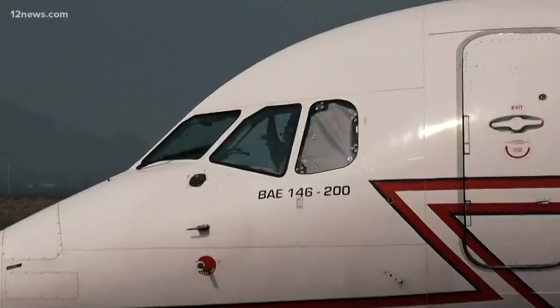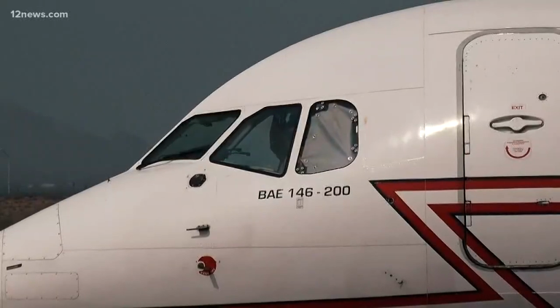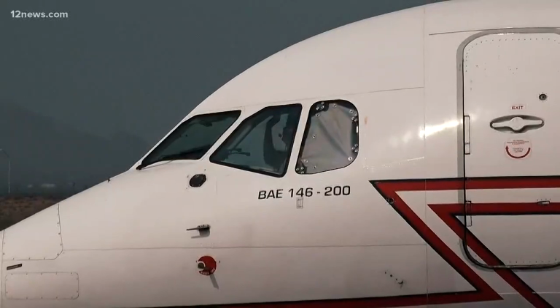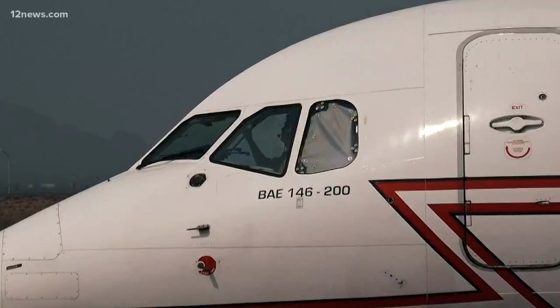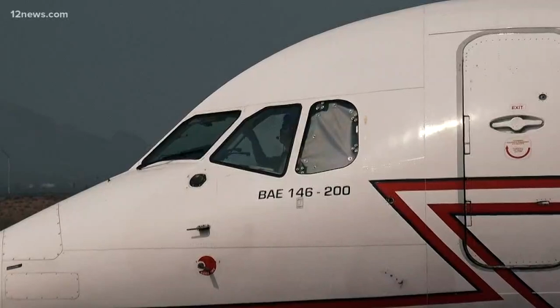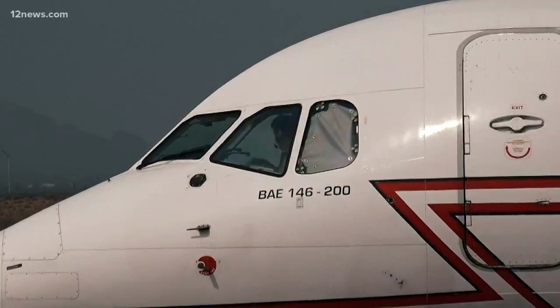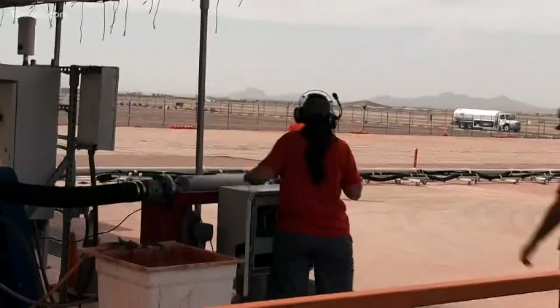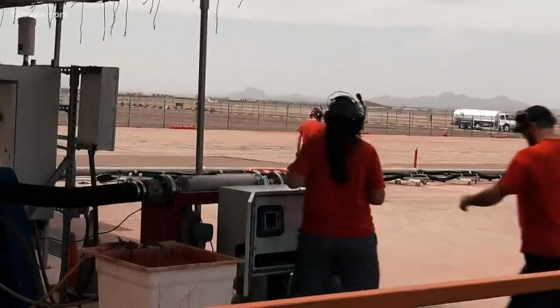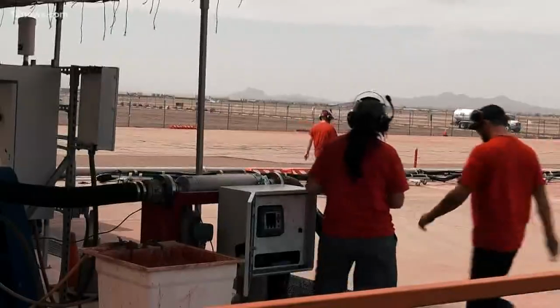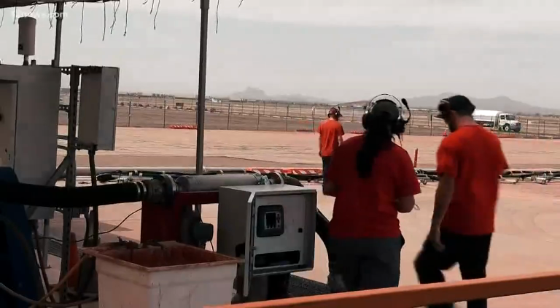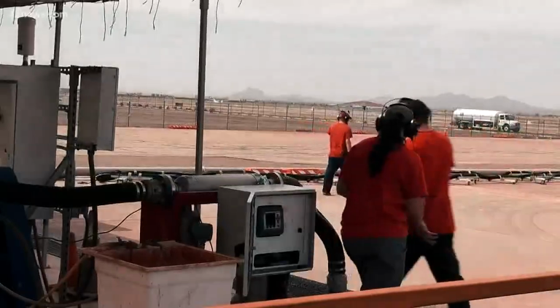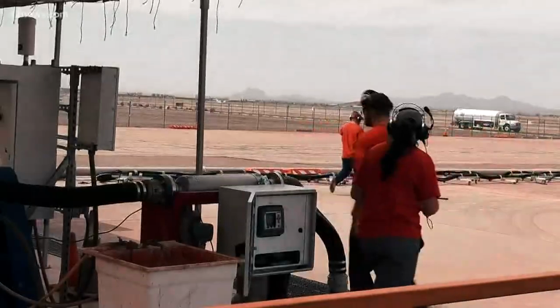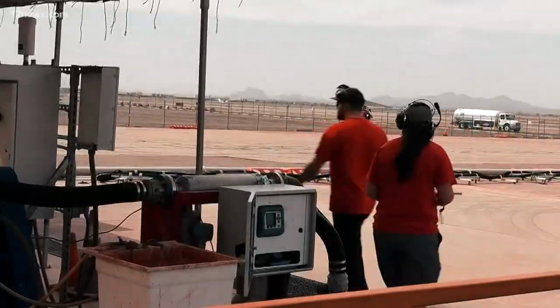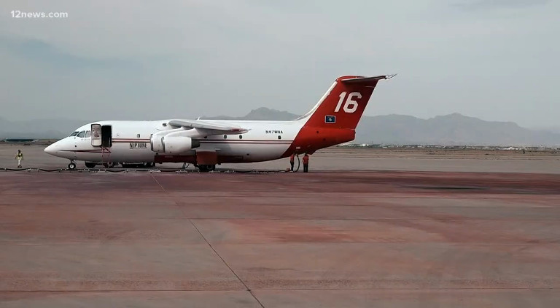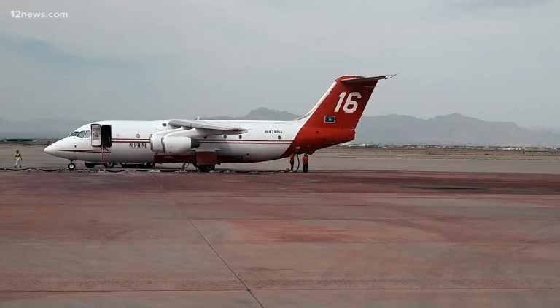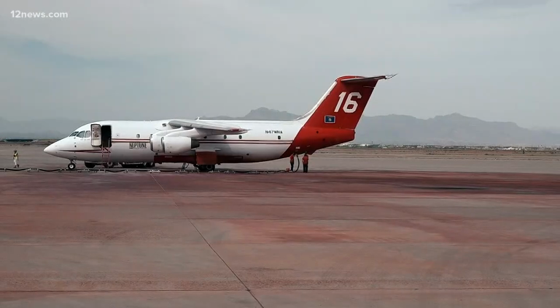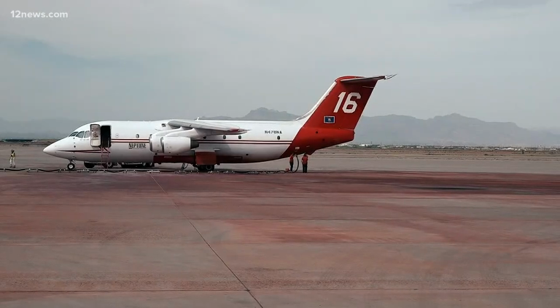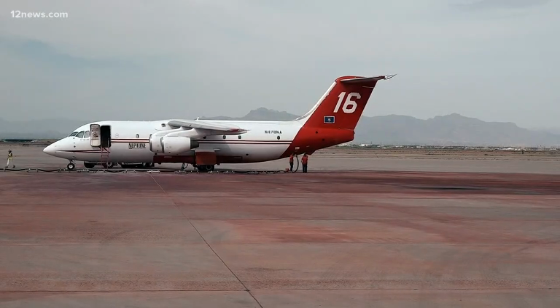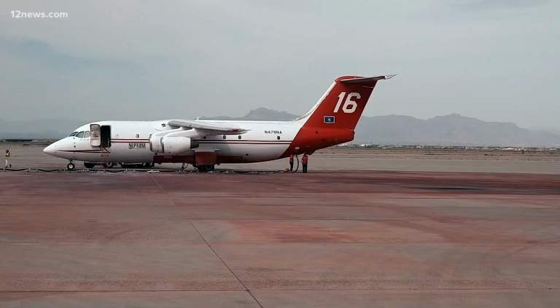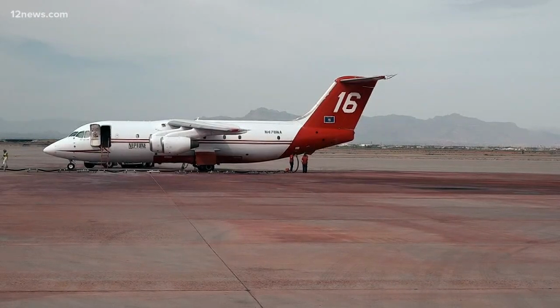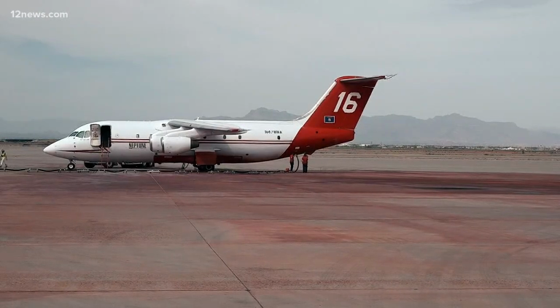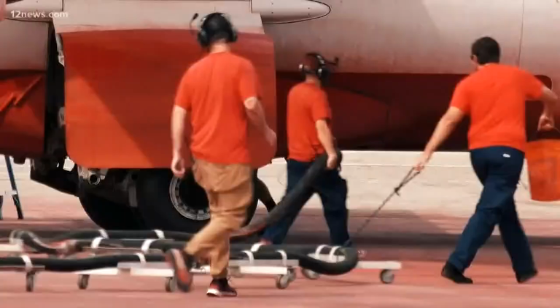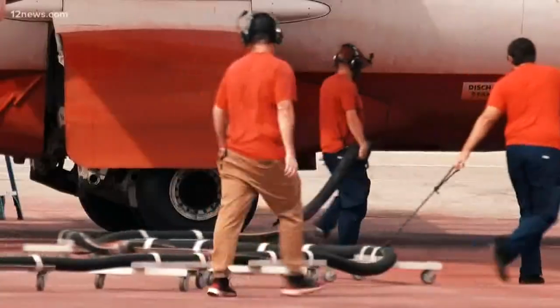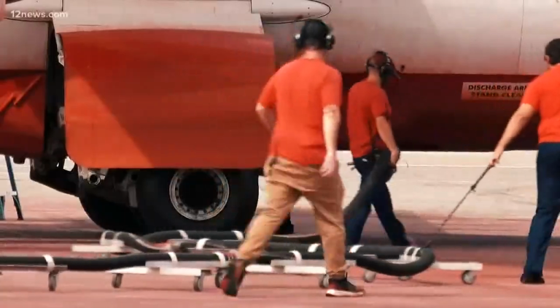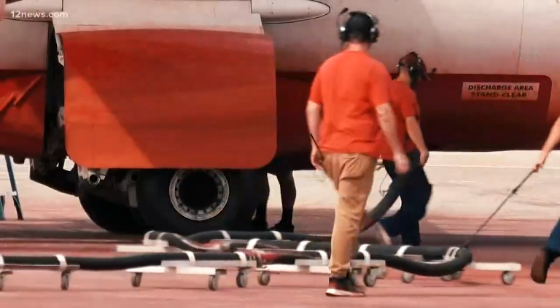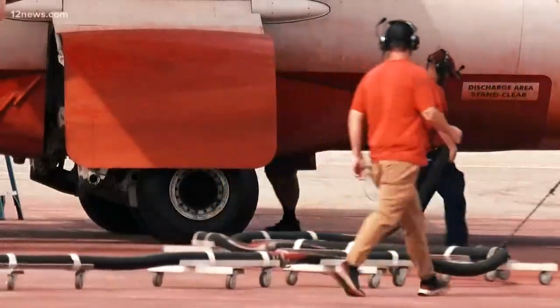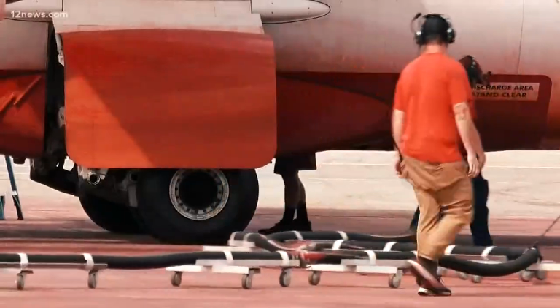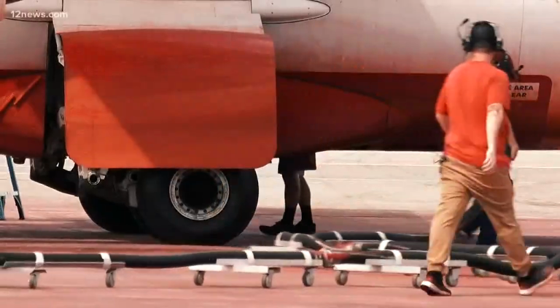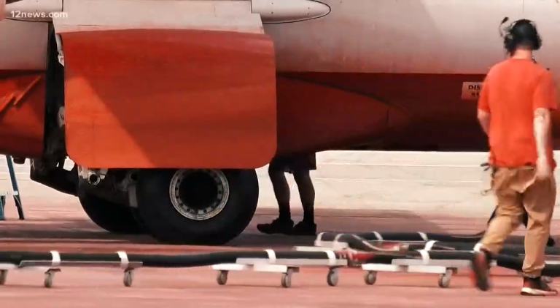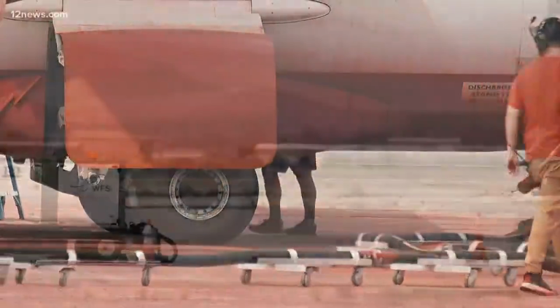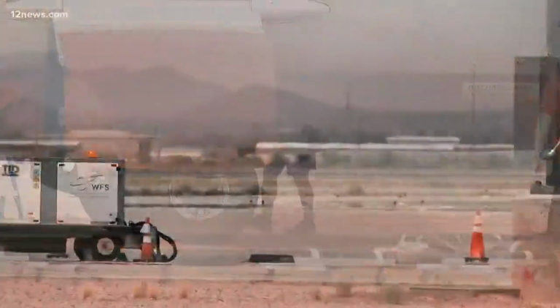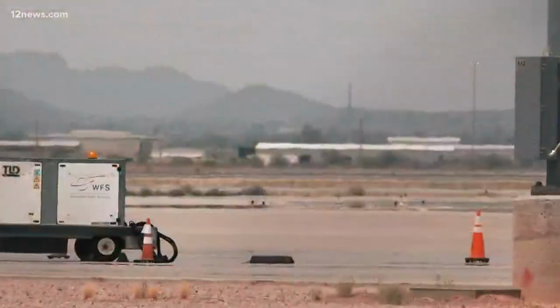When the tankers land, these guys run out, reload the plane, refuel if they need to, and get back to do it all over again.